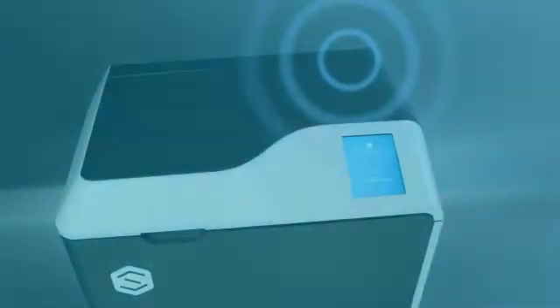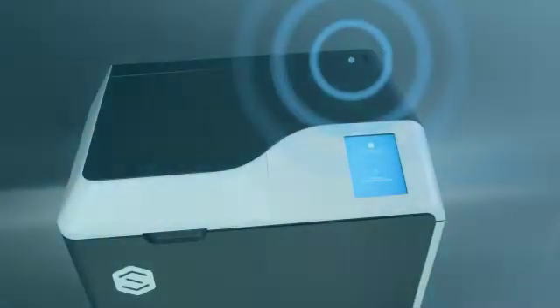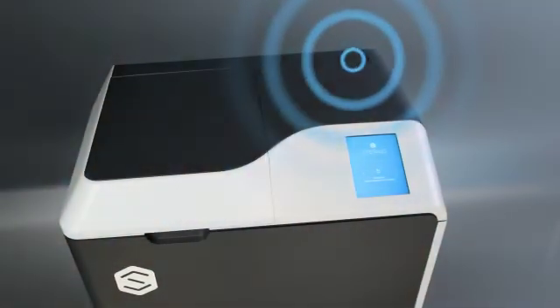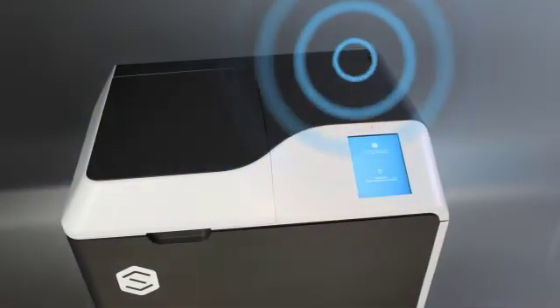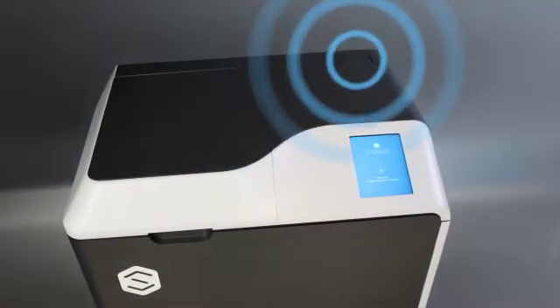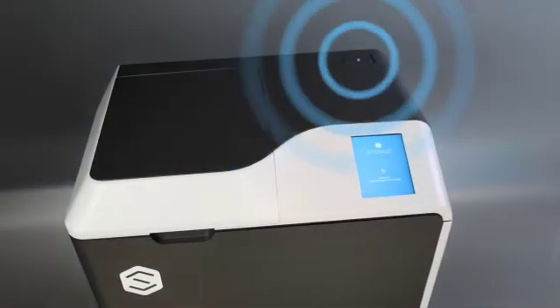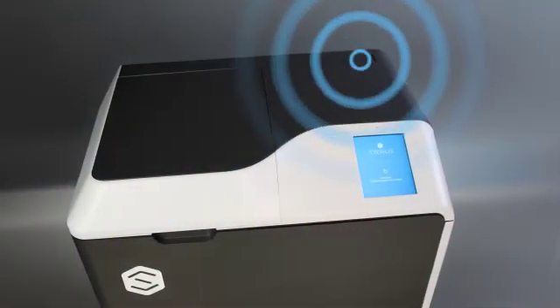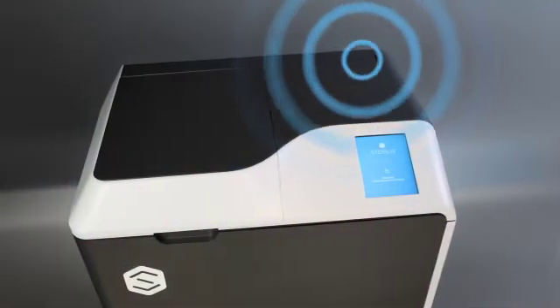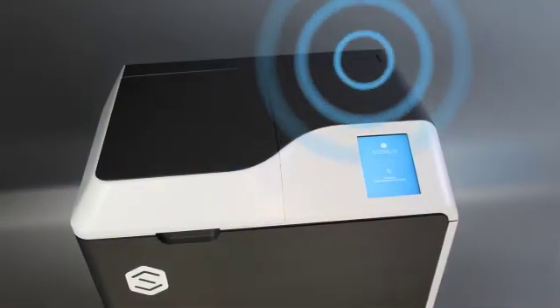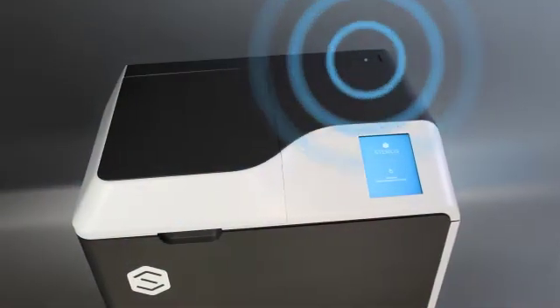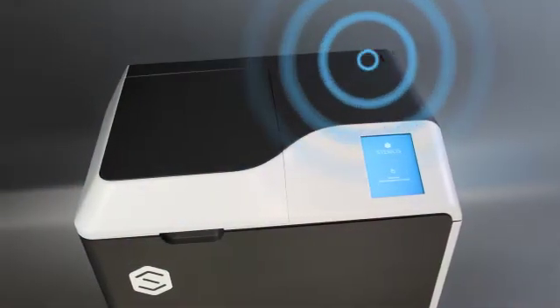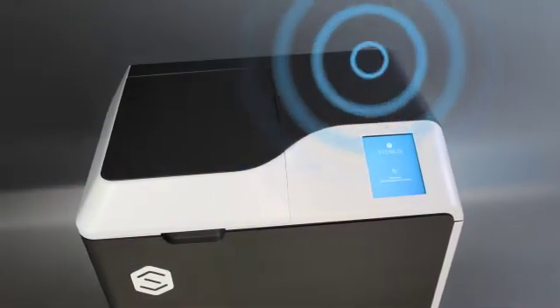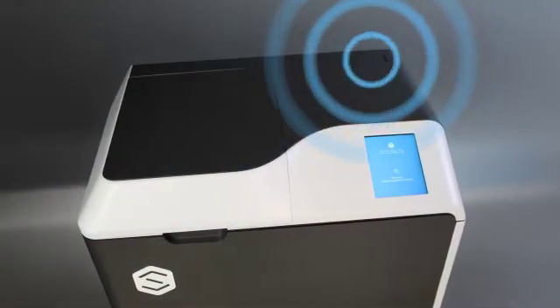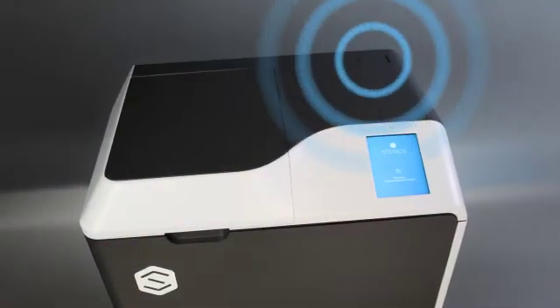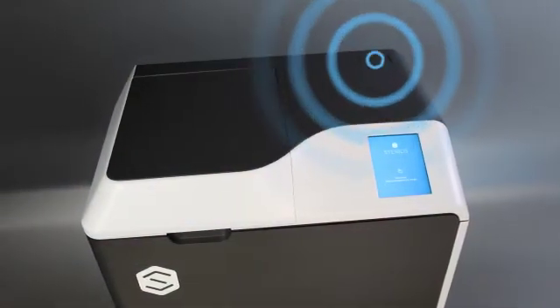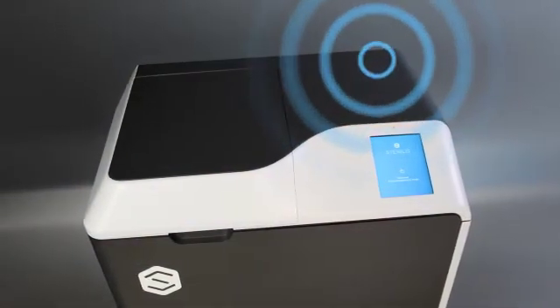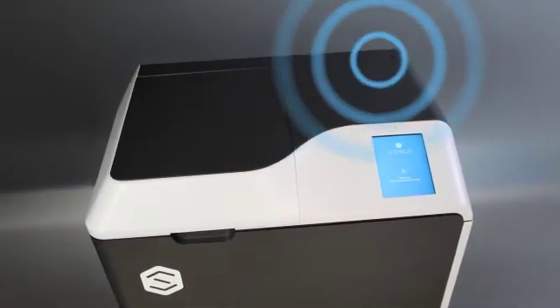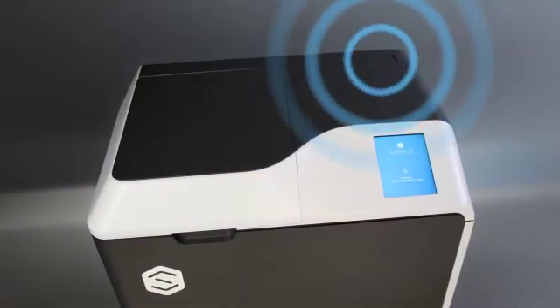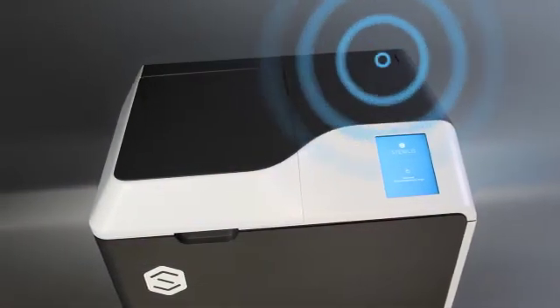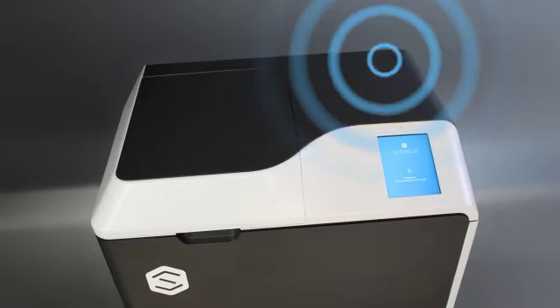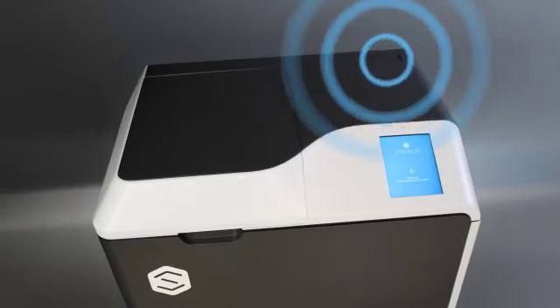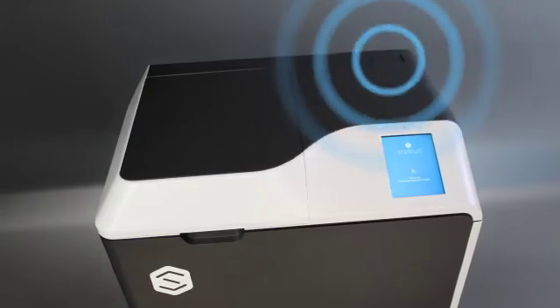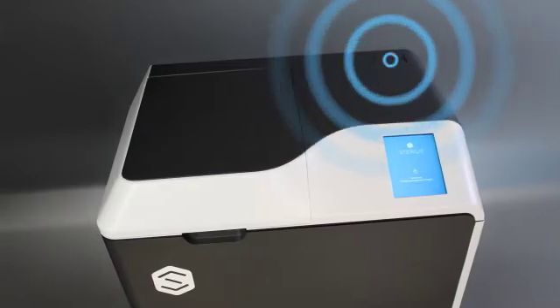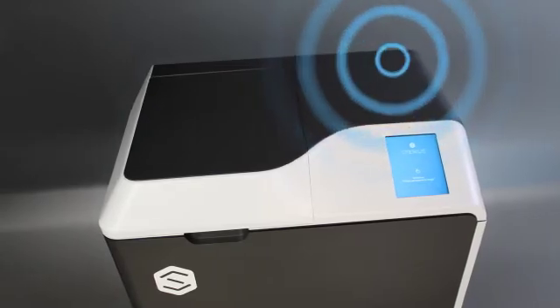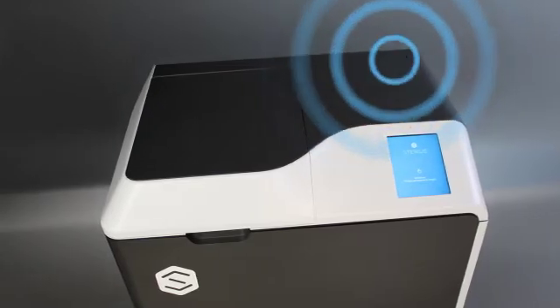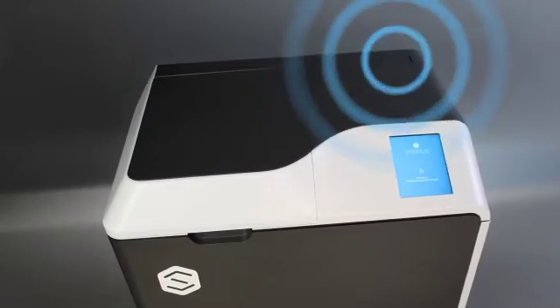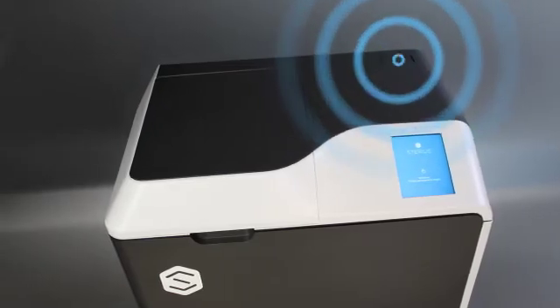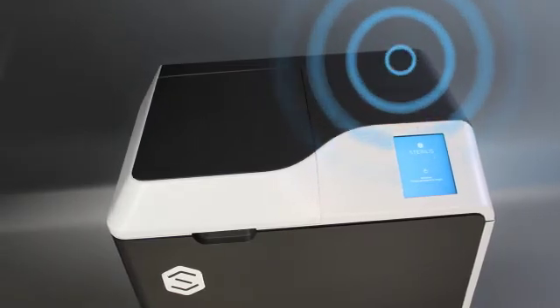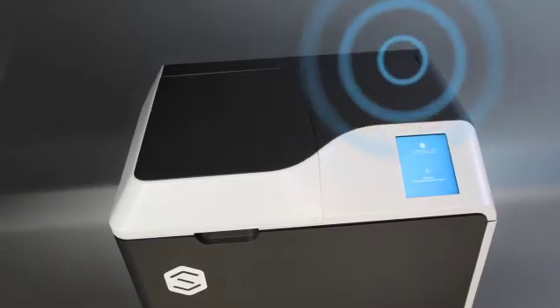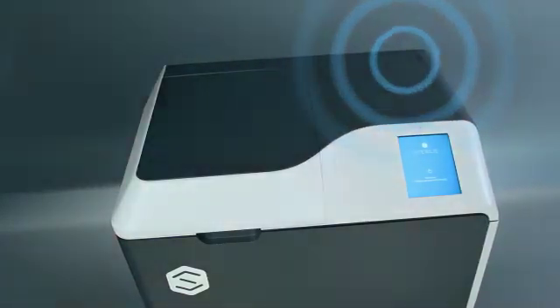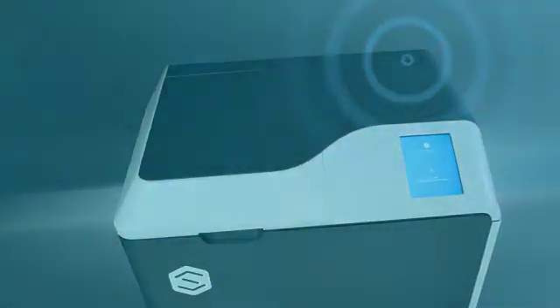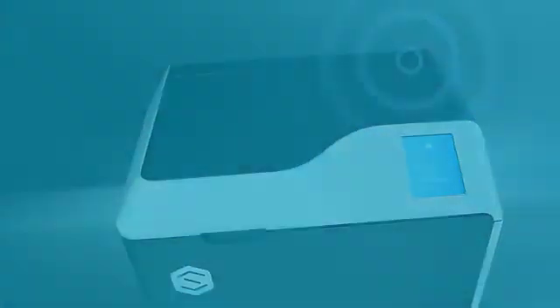Record keeping is now simplified and improved with integrated wireless connectivity, providing seamless automatic record keeping functionality.